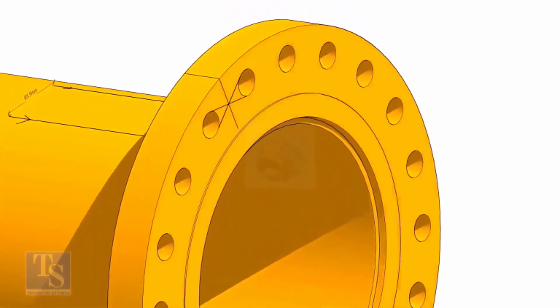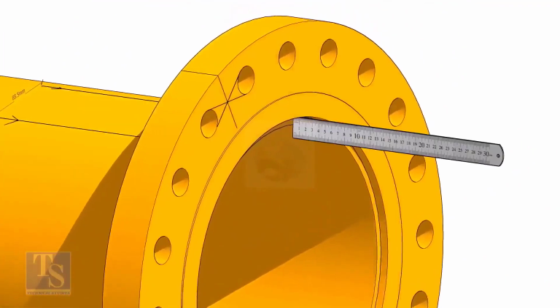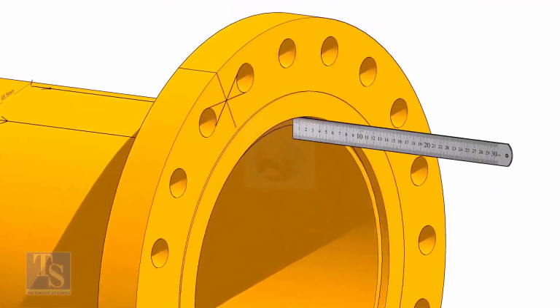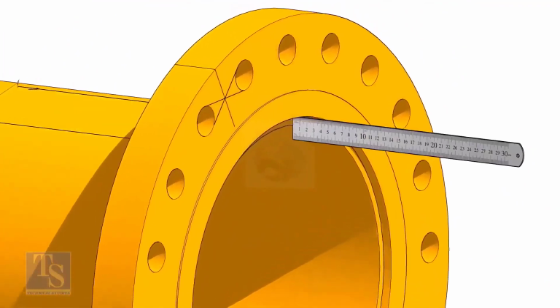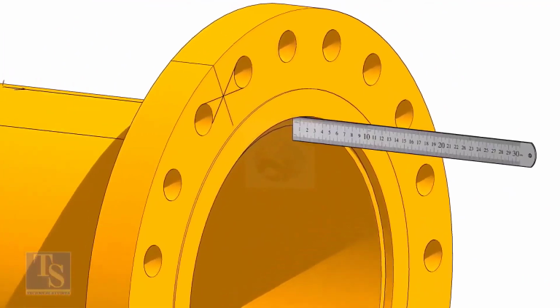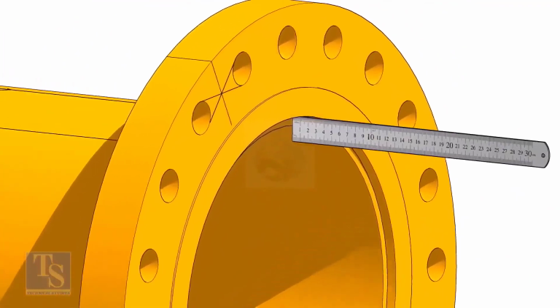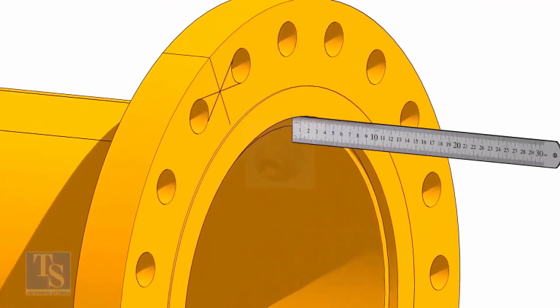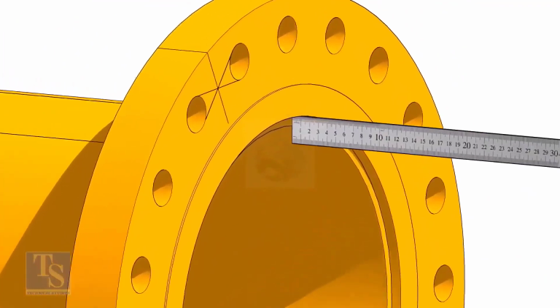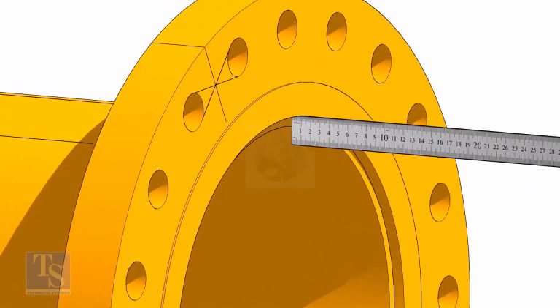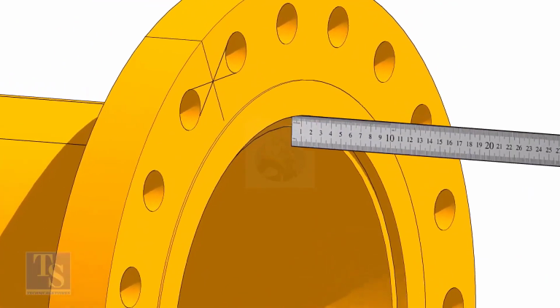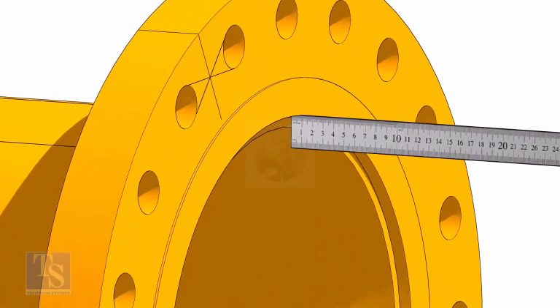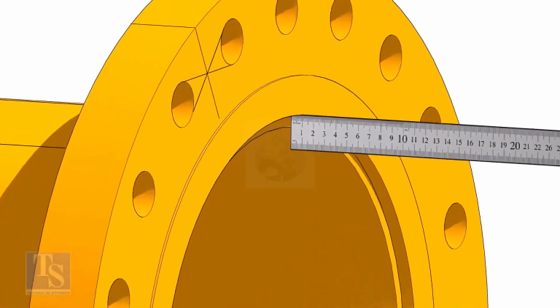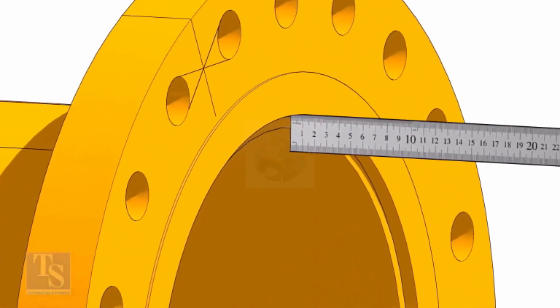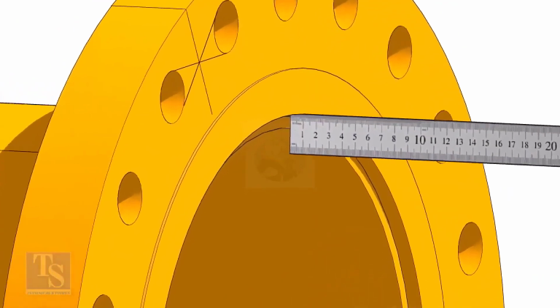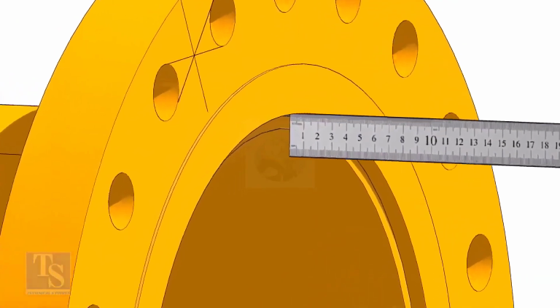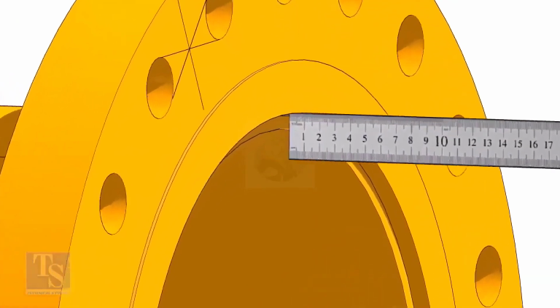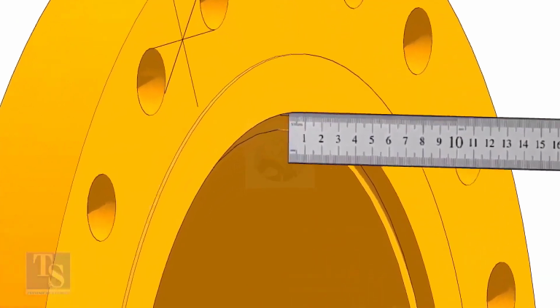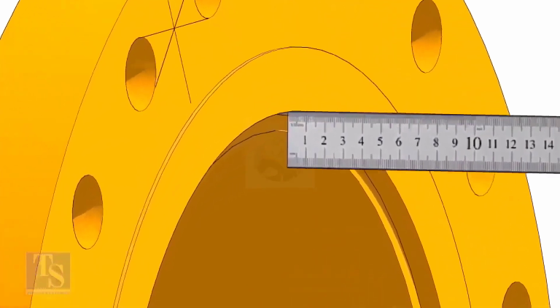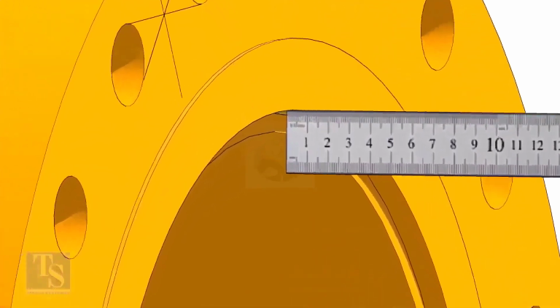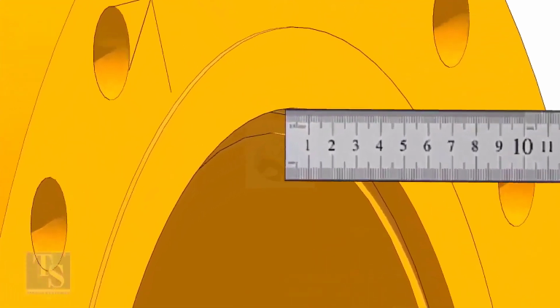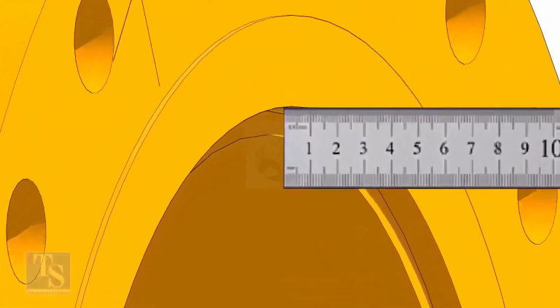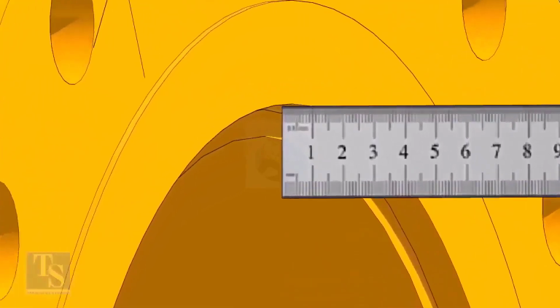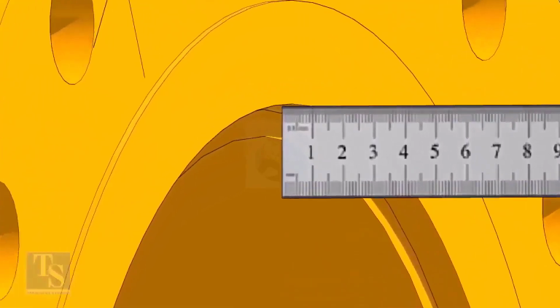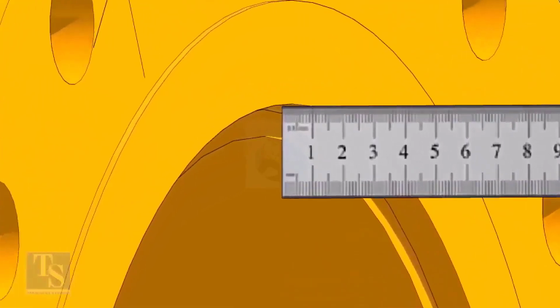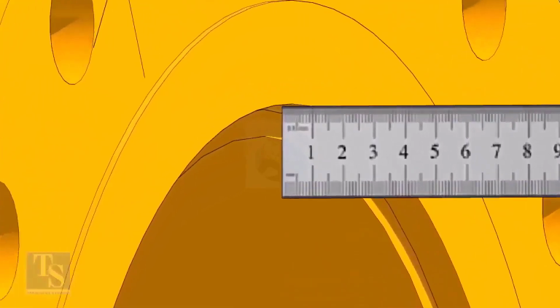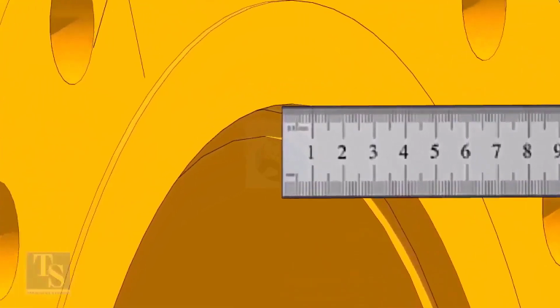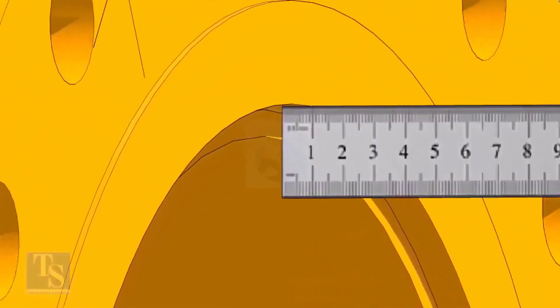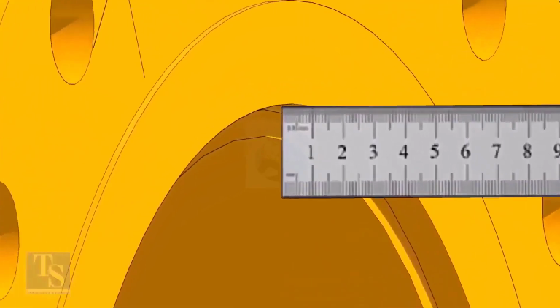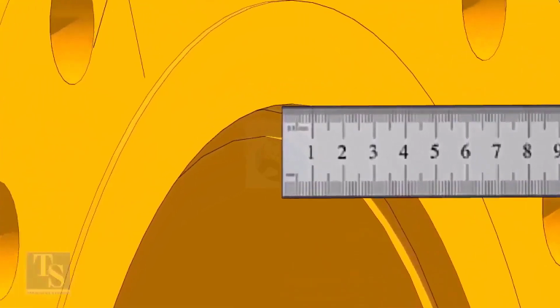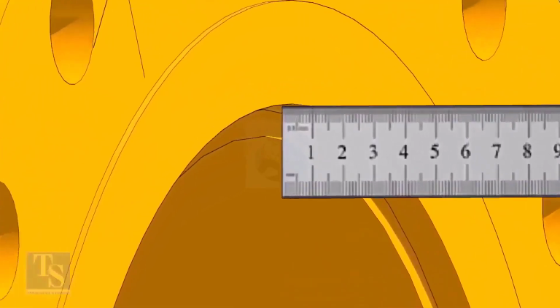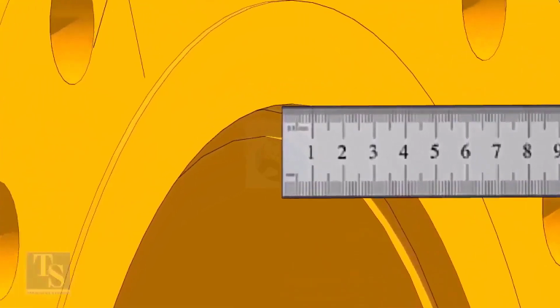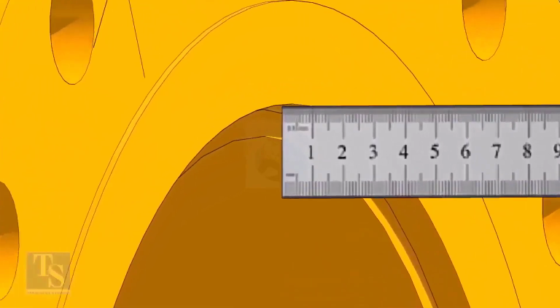Fix the distance between the flange face and the pipe face. Usually this measurement is equal to the thickness of the pipe.